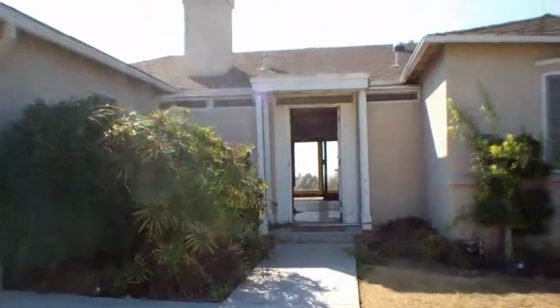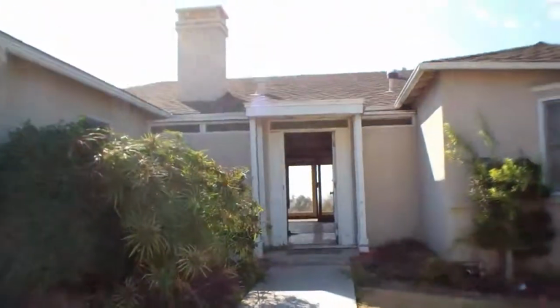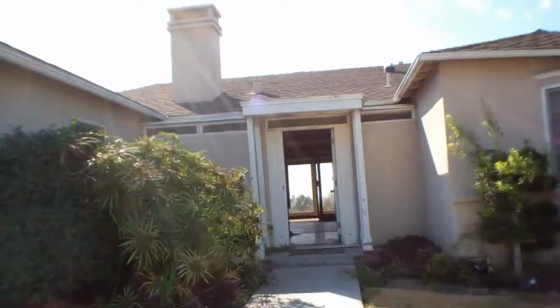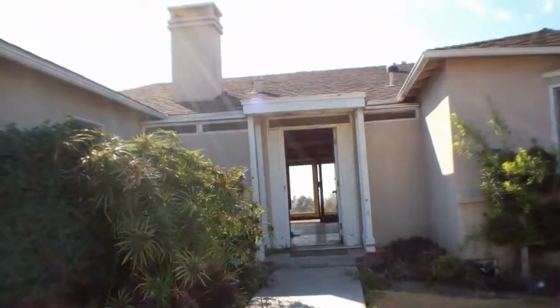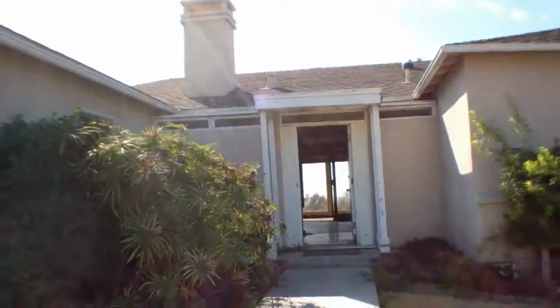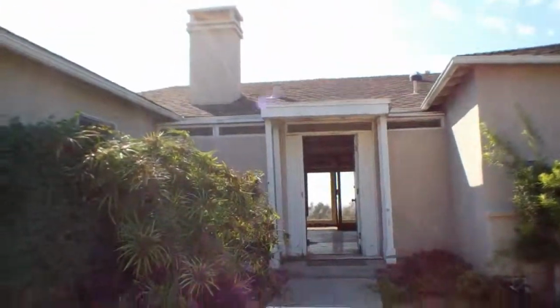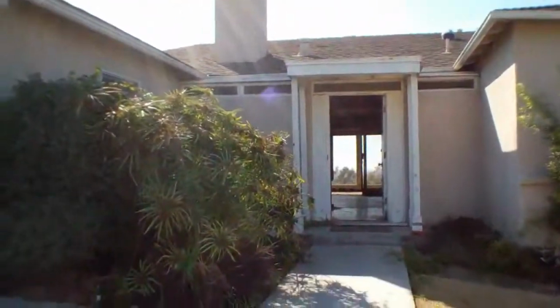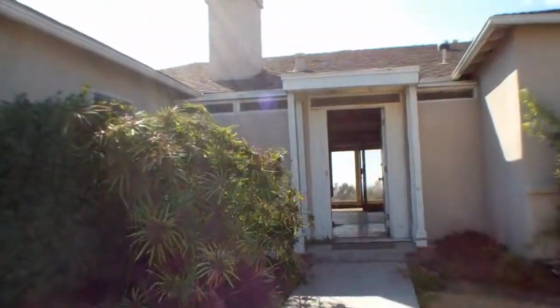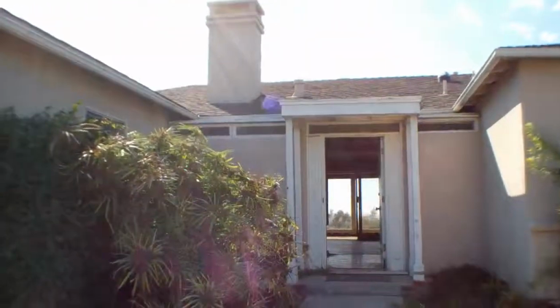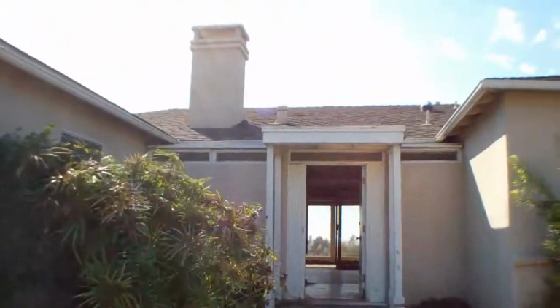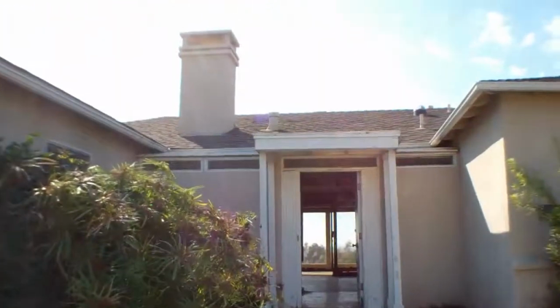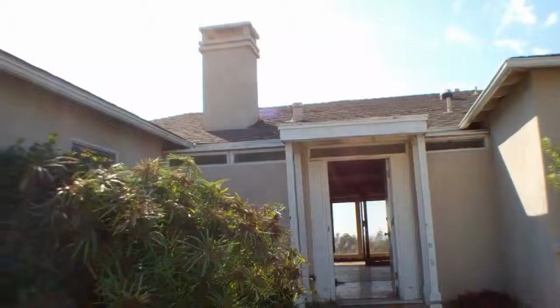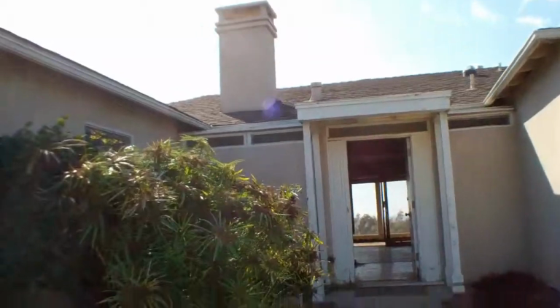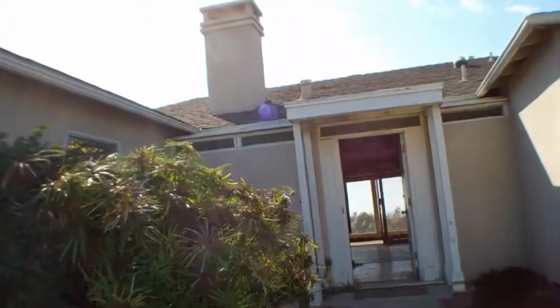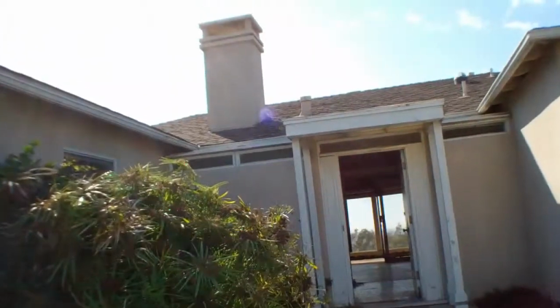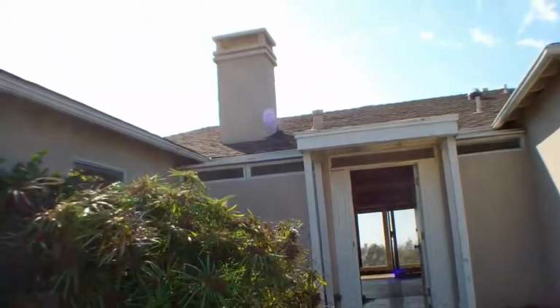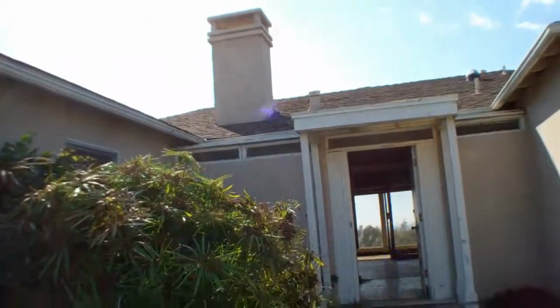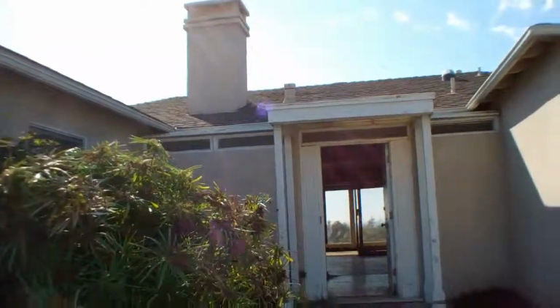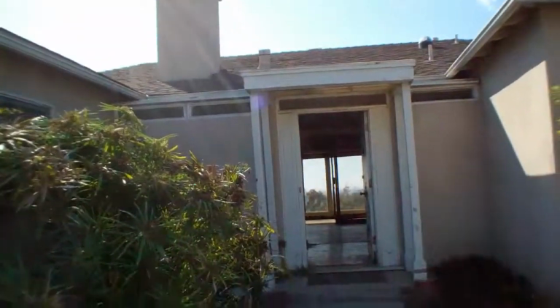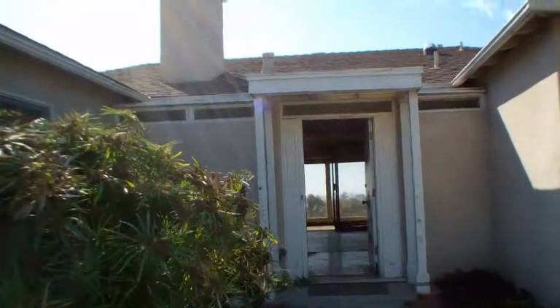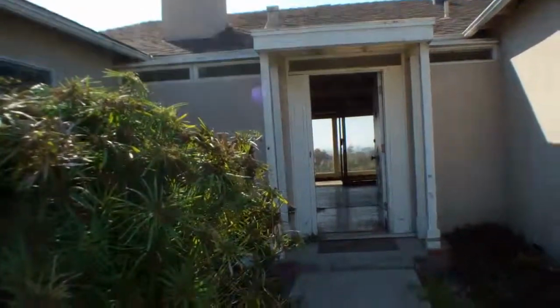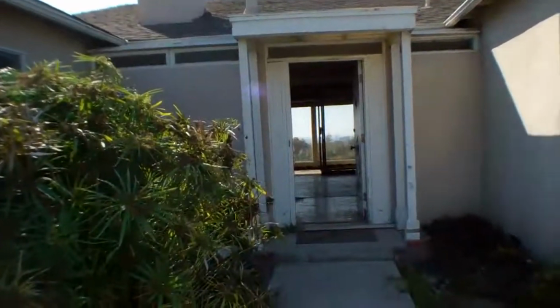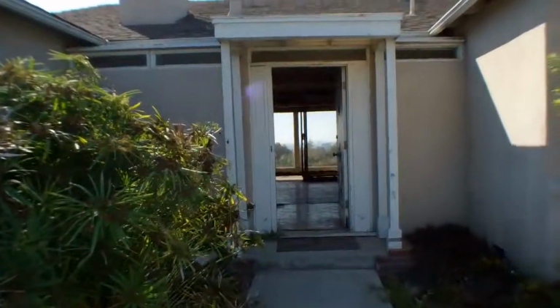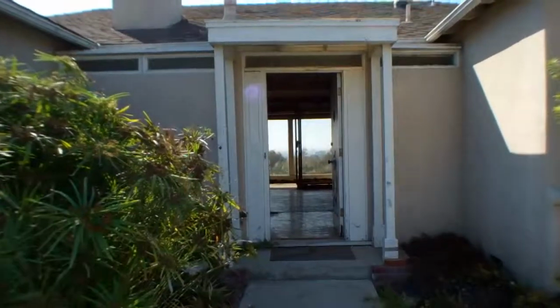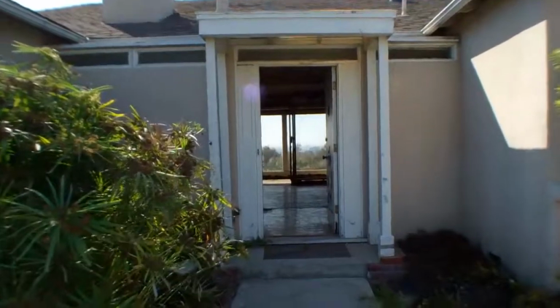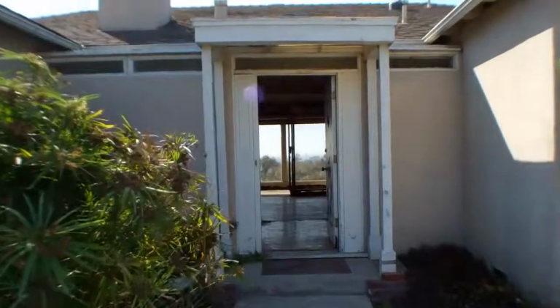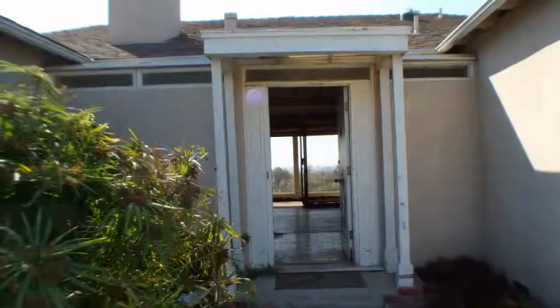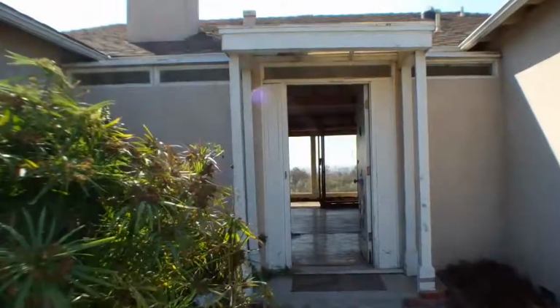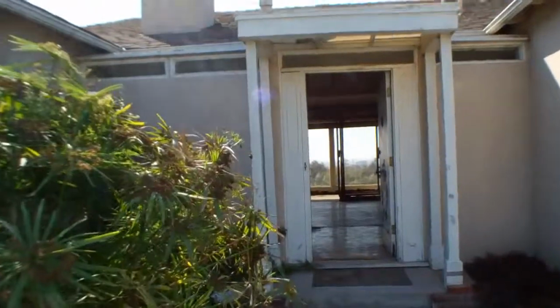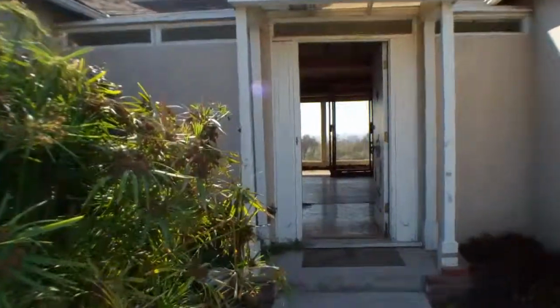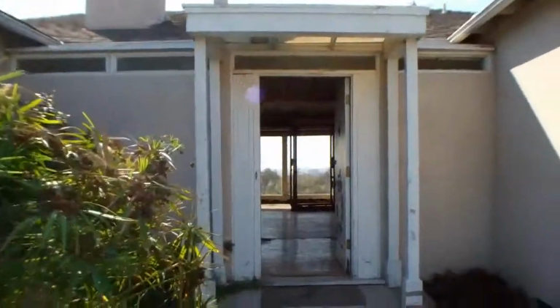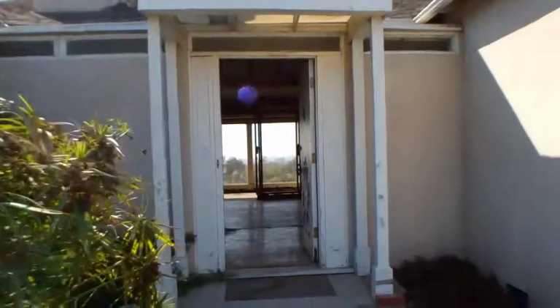There are people in the house right now, so I'm going to be quiet when we're inside. I will give you a nice view.